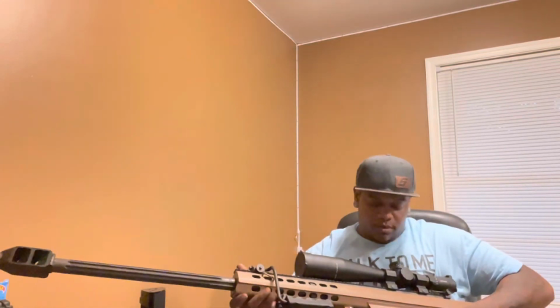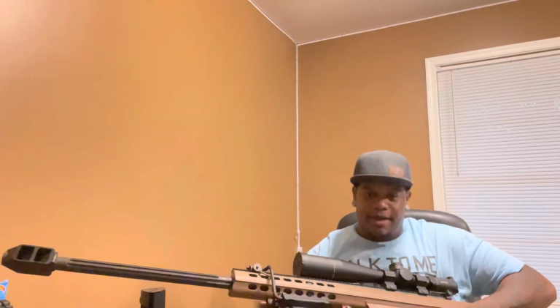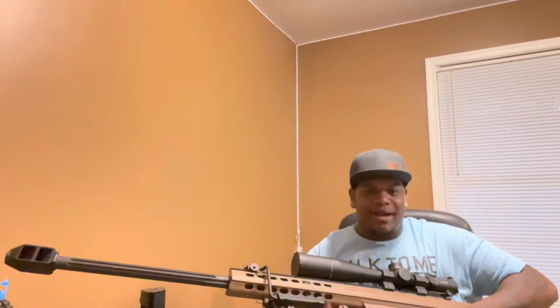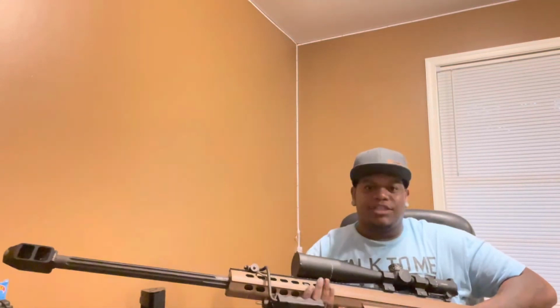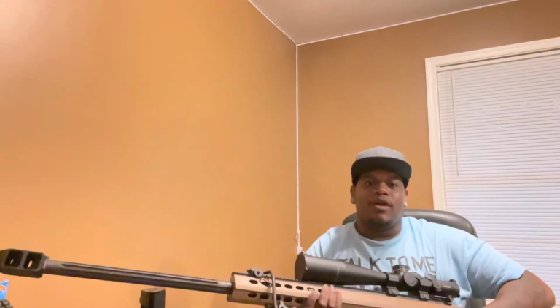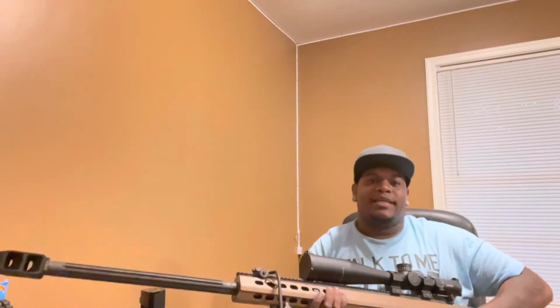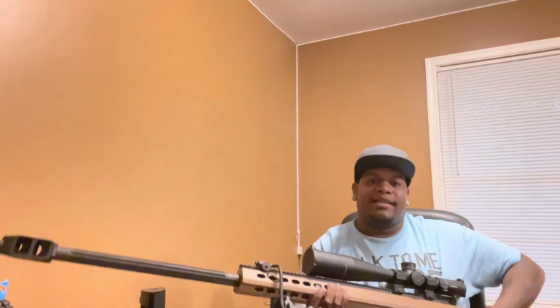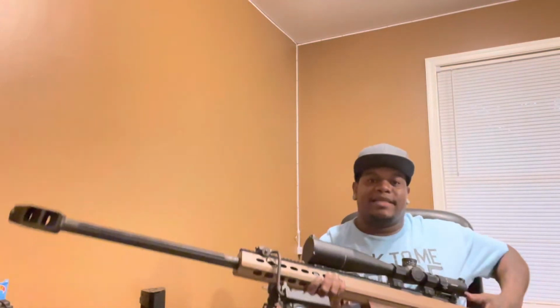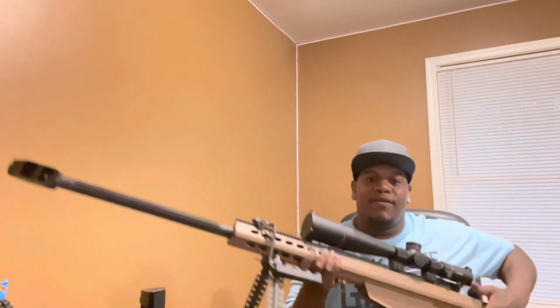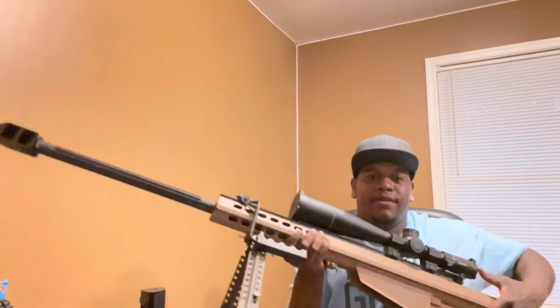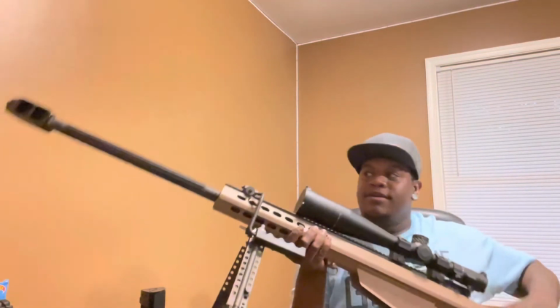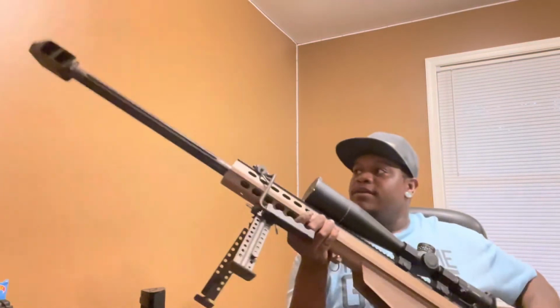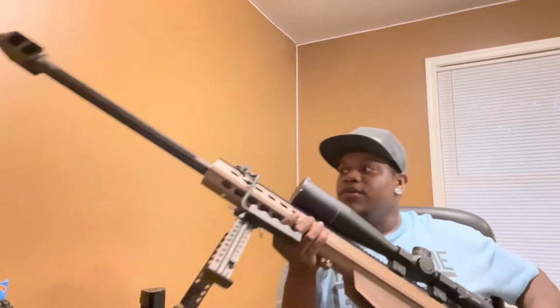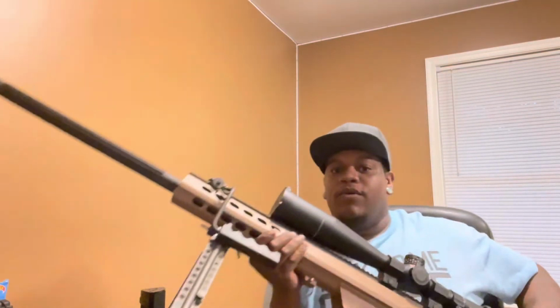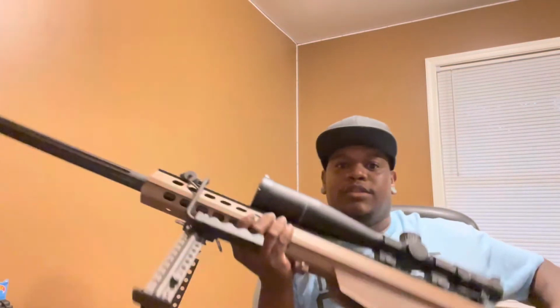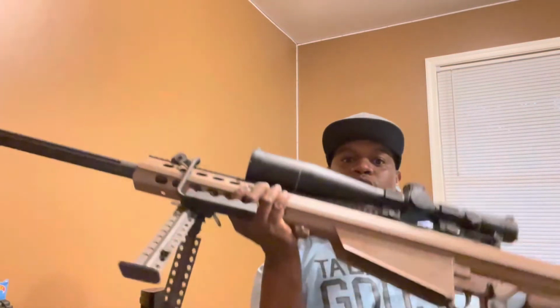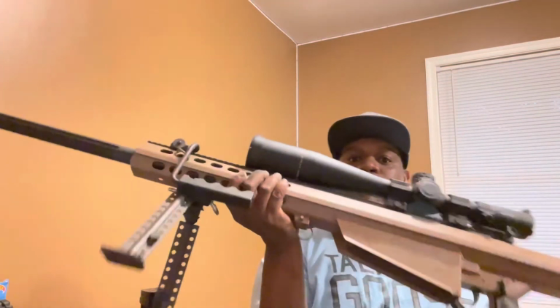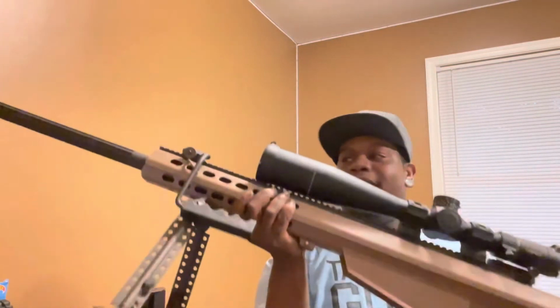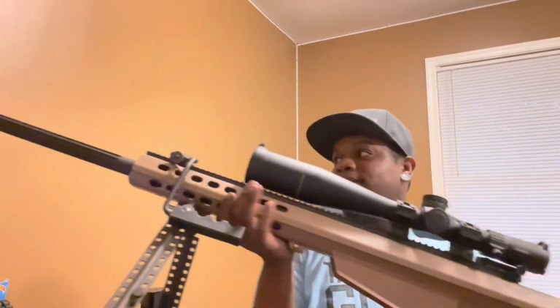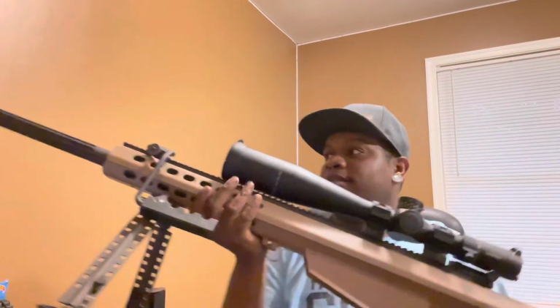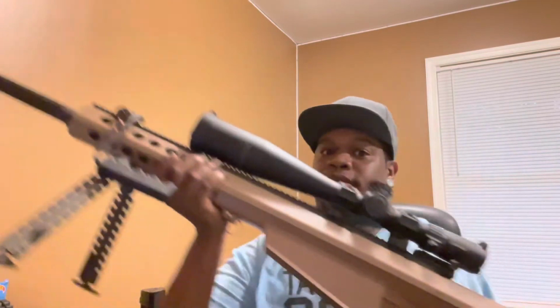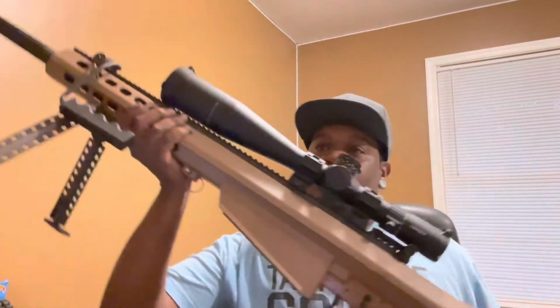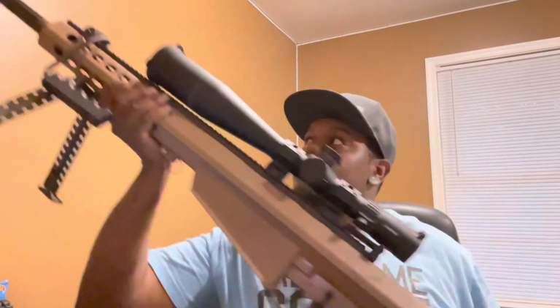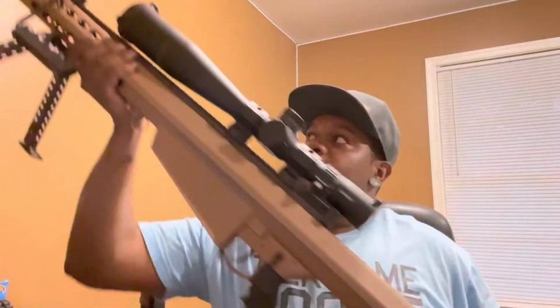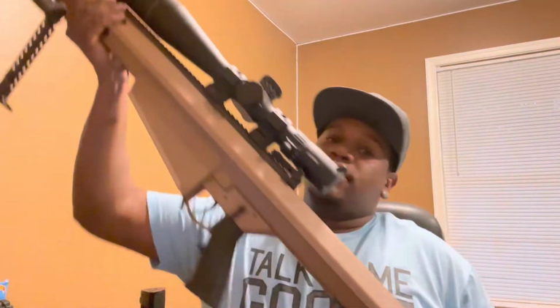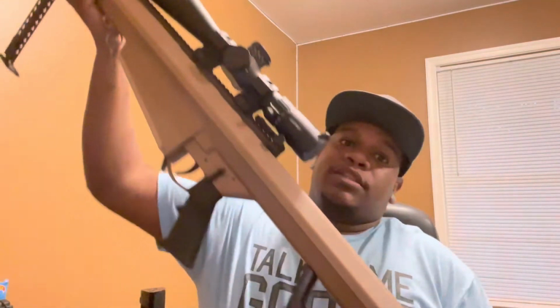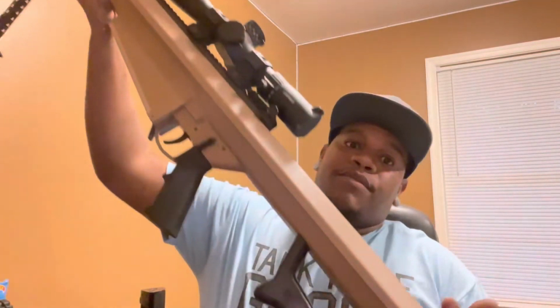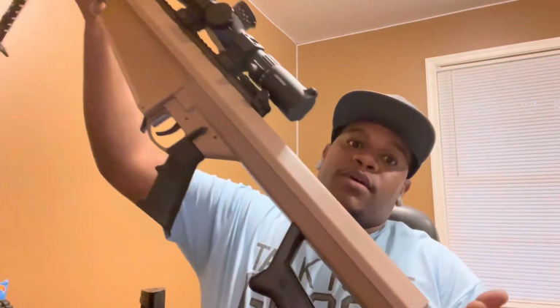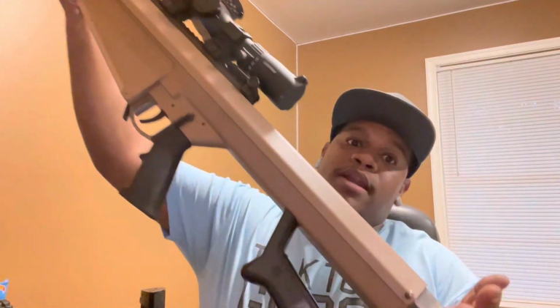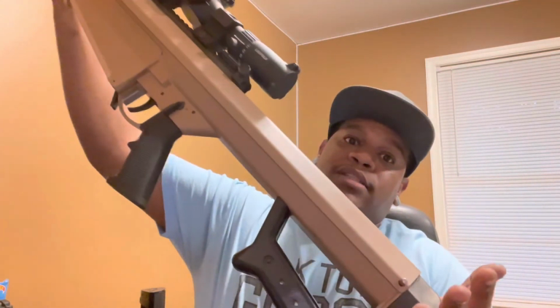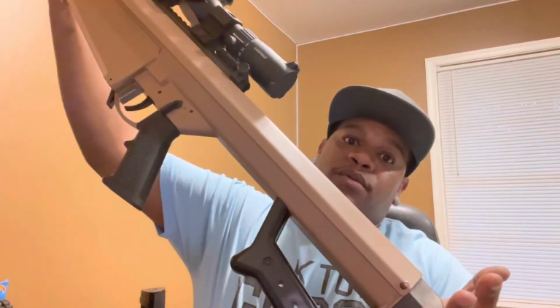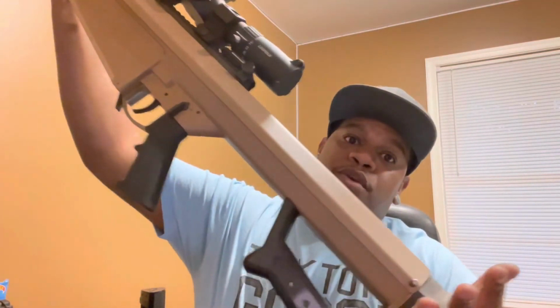We're going to get some videos of shooting this soon, but I just wanted to get this out to show you guys and give you a nice little view.